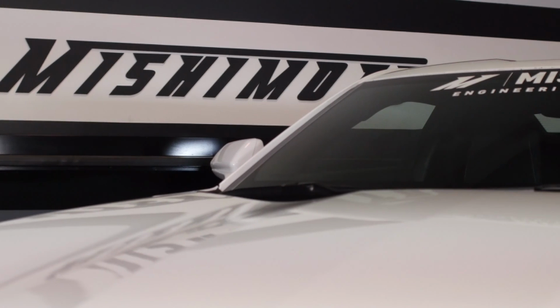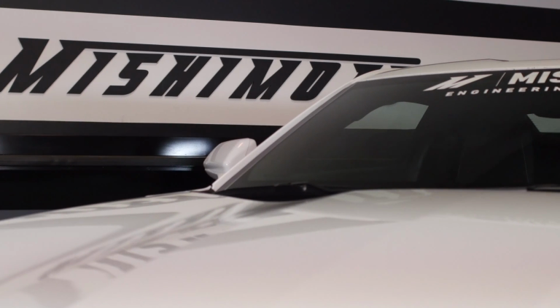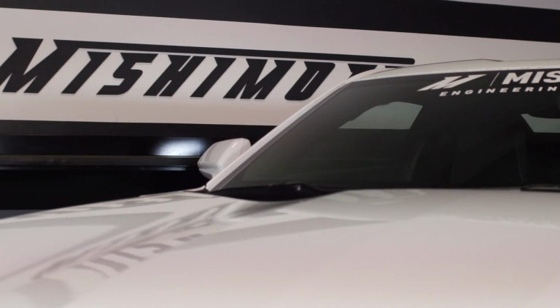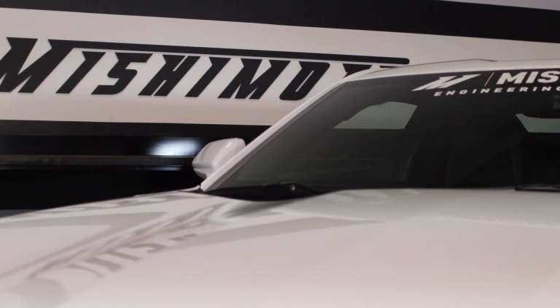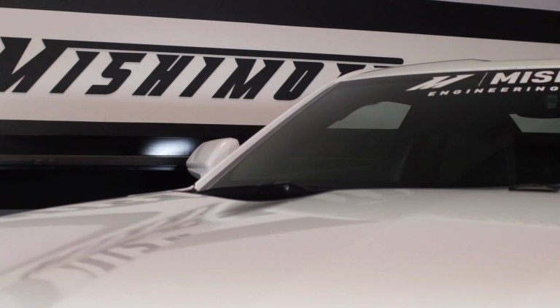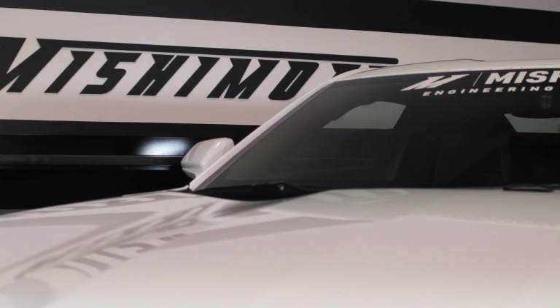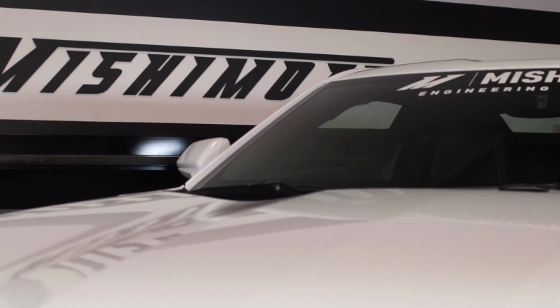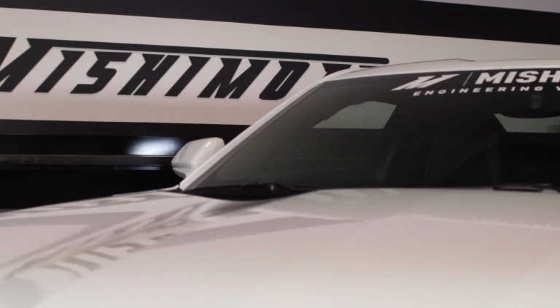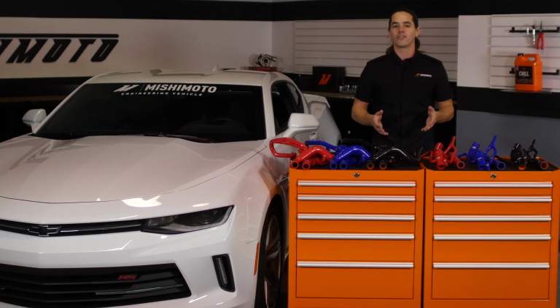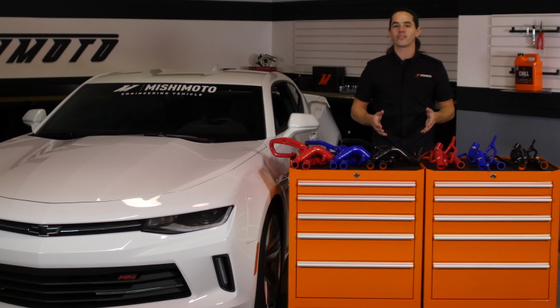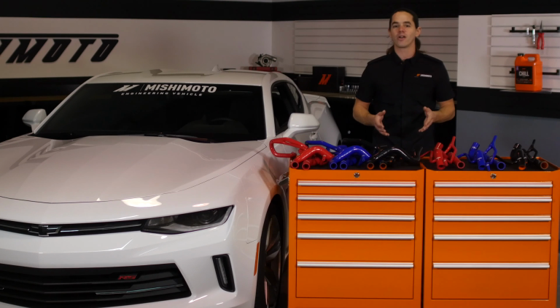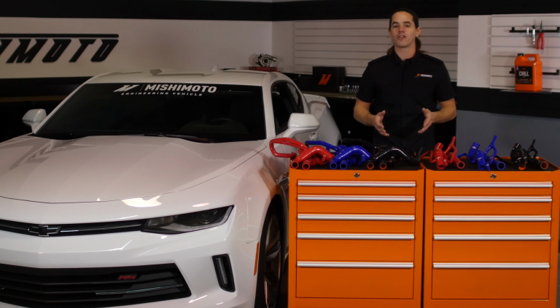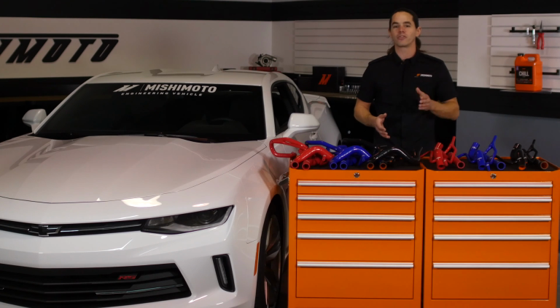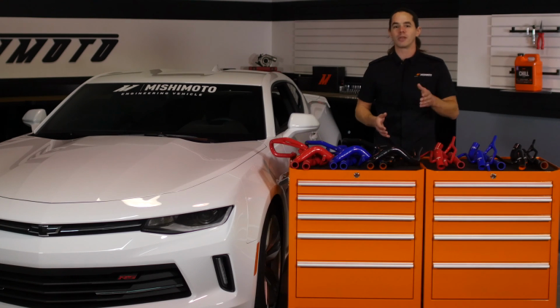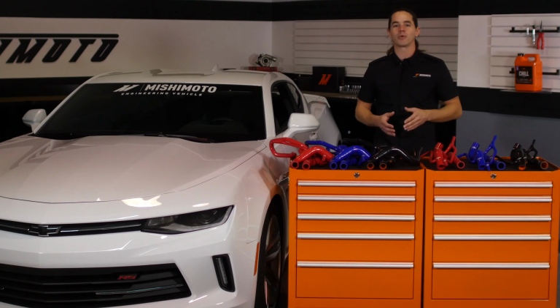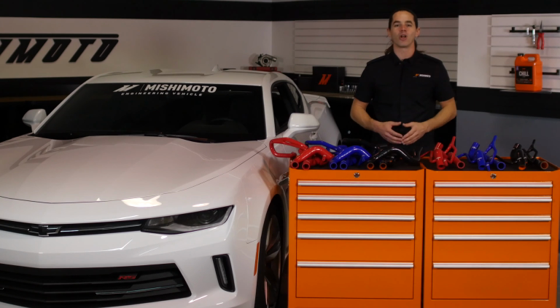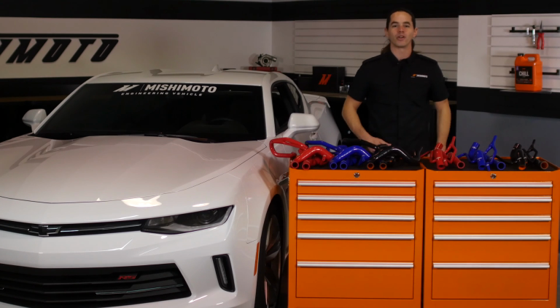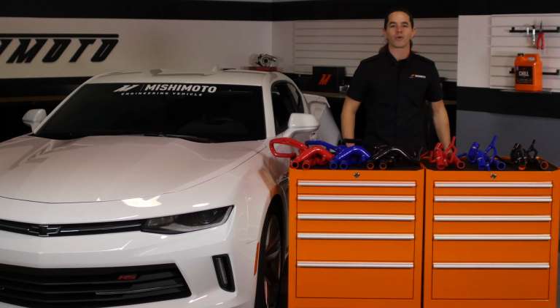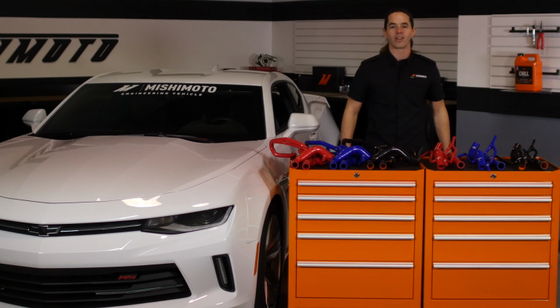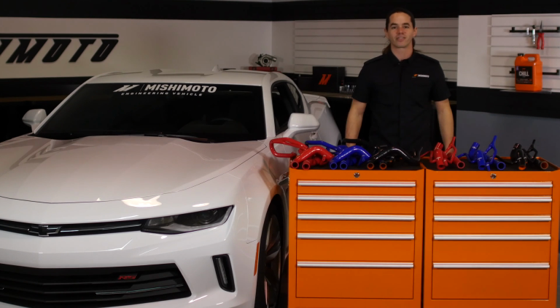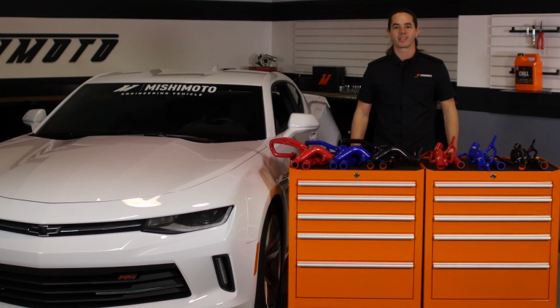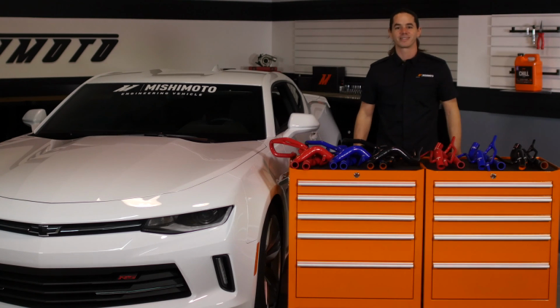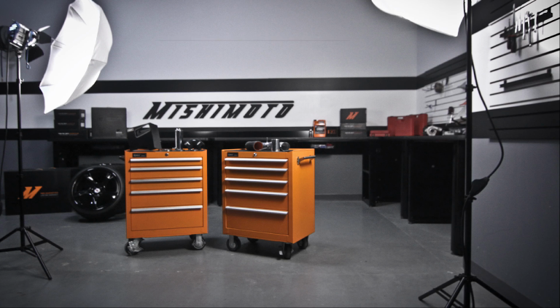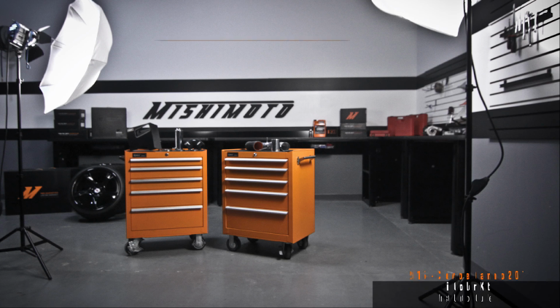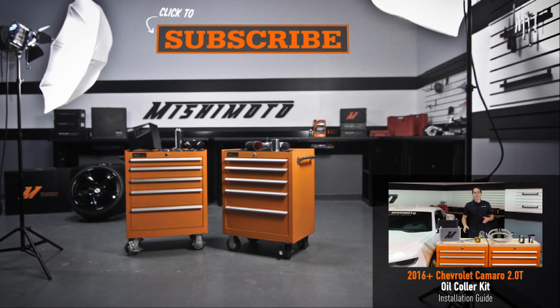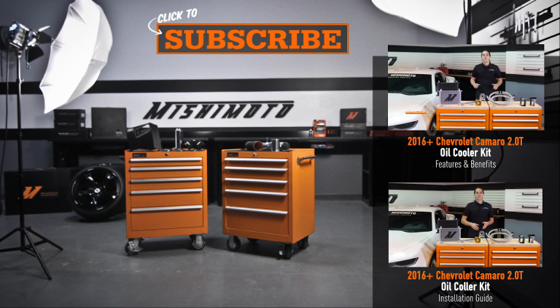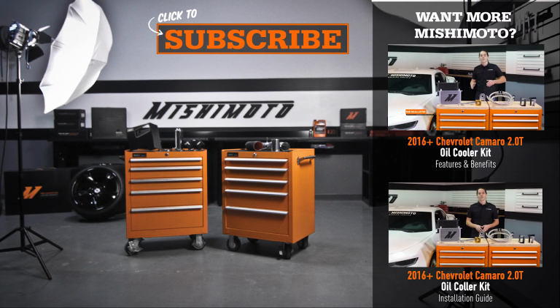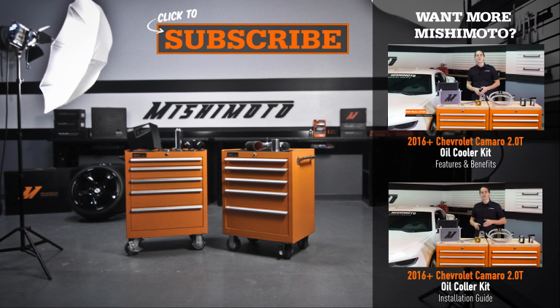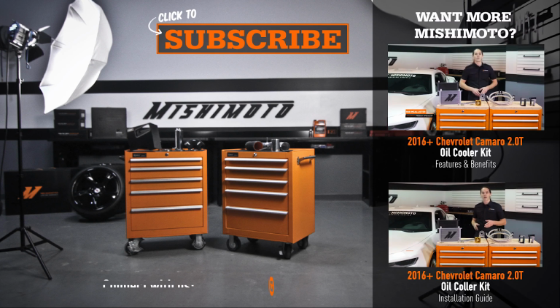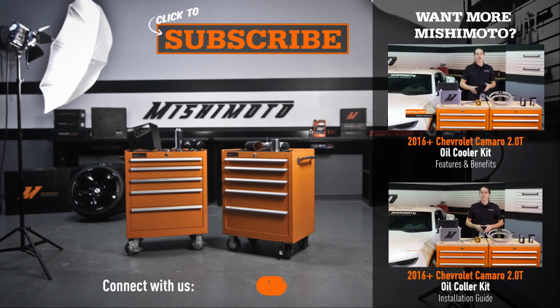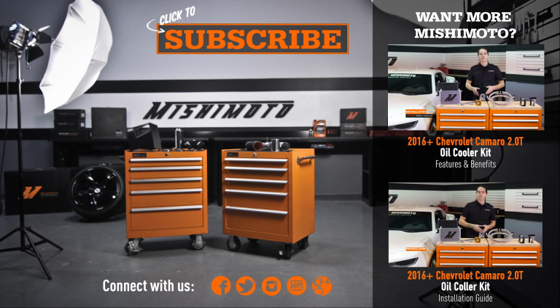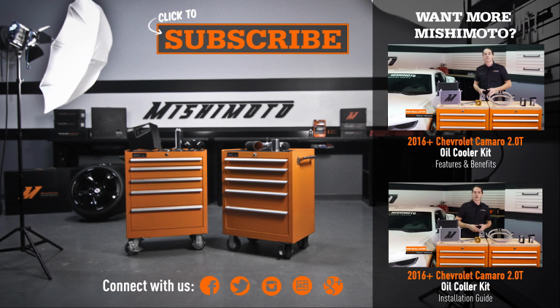We have a lot of new parts coming out for this car, so don't forget to like, subscribe, and check us out on Facebook to keep up with all of our new projects. We appreciate it.